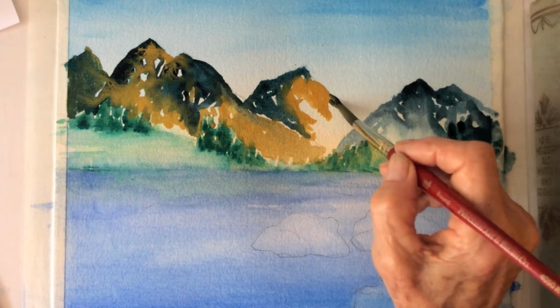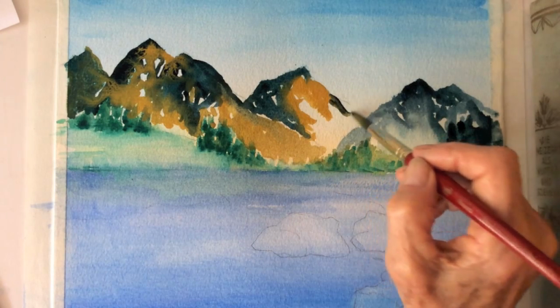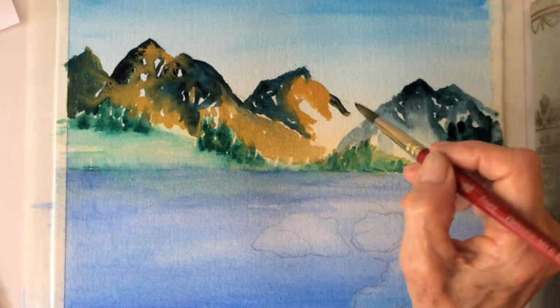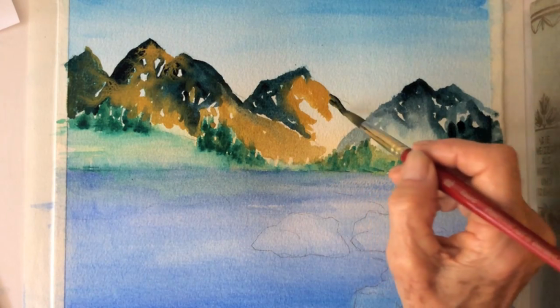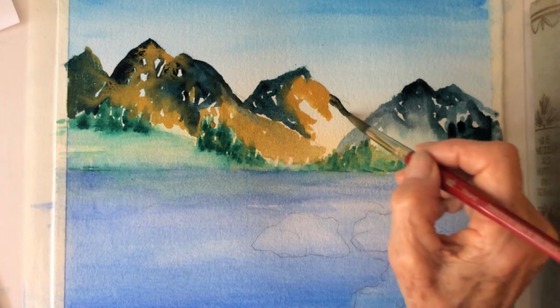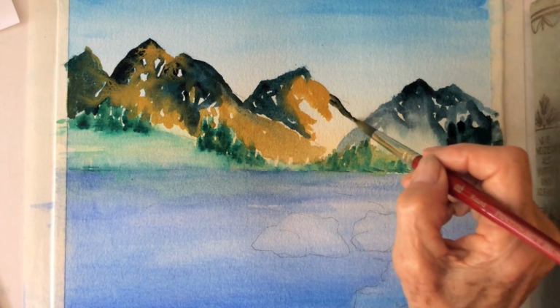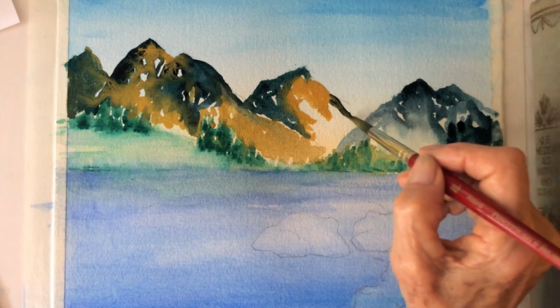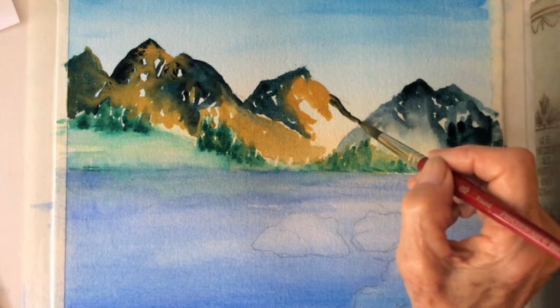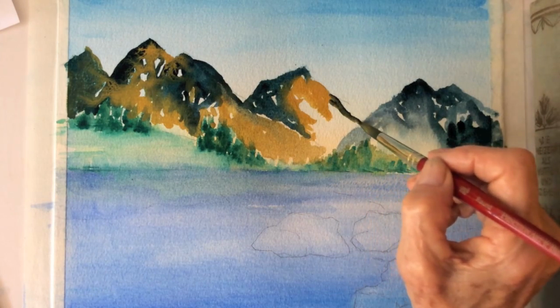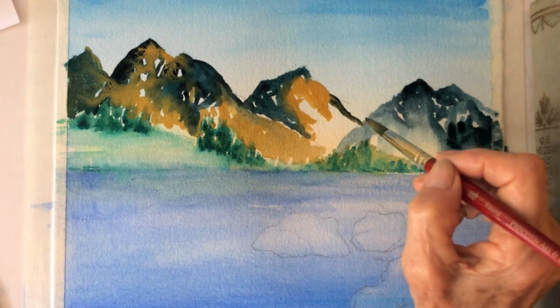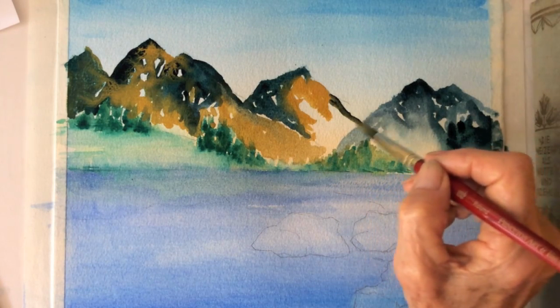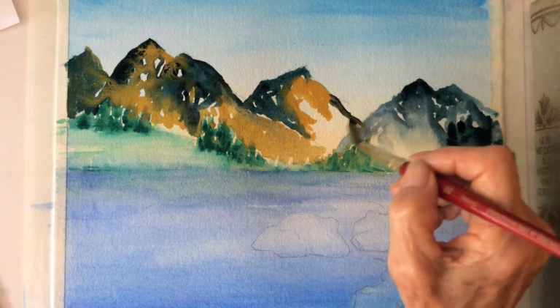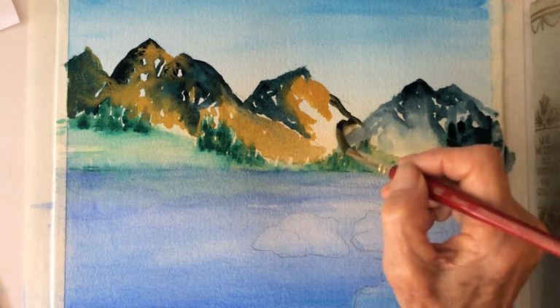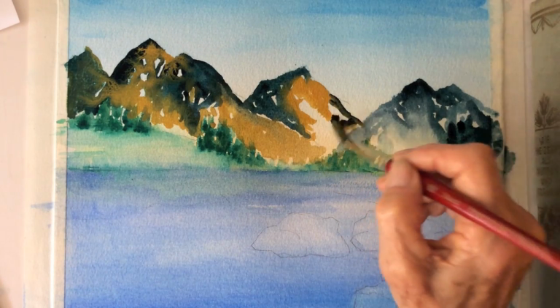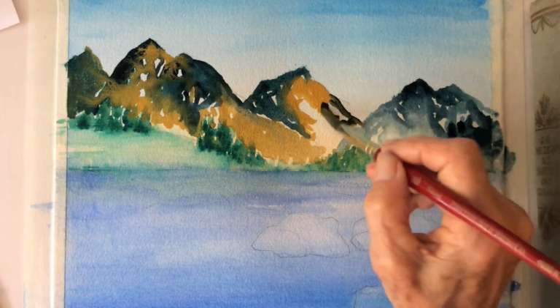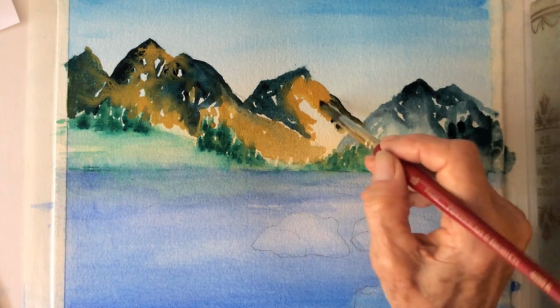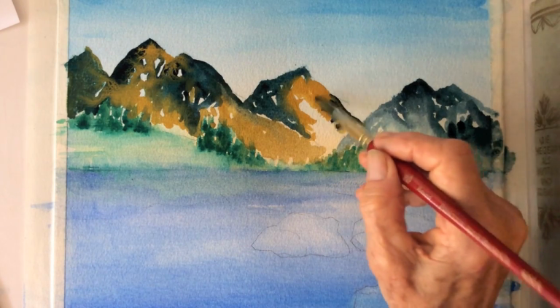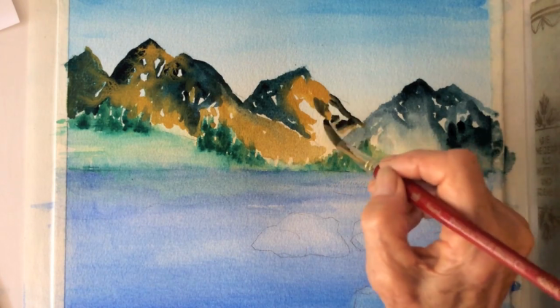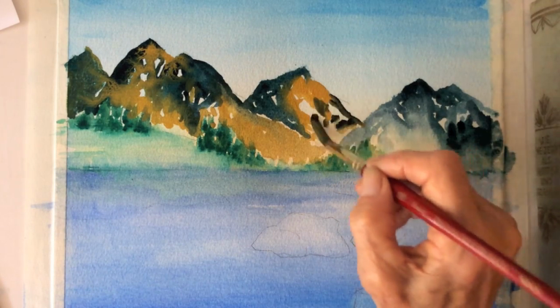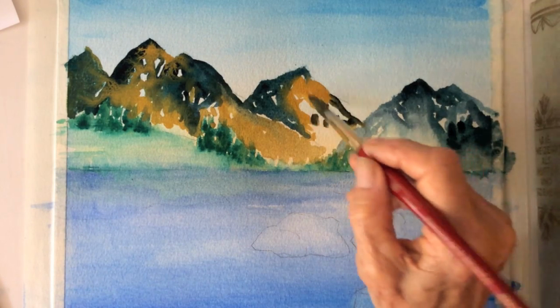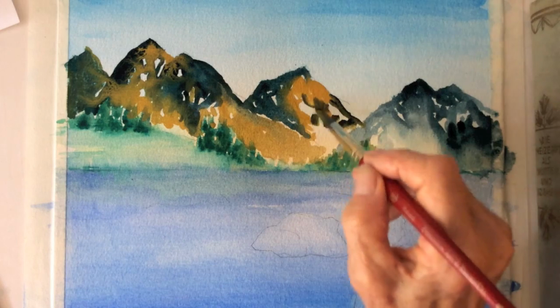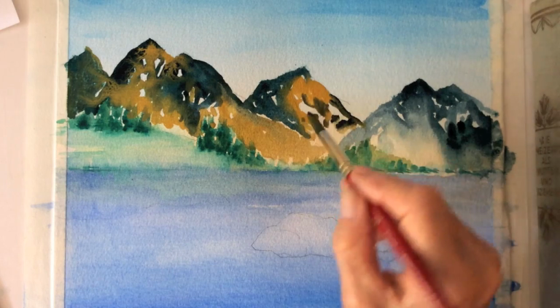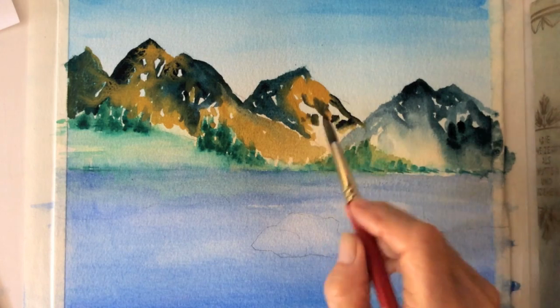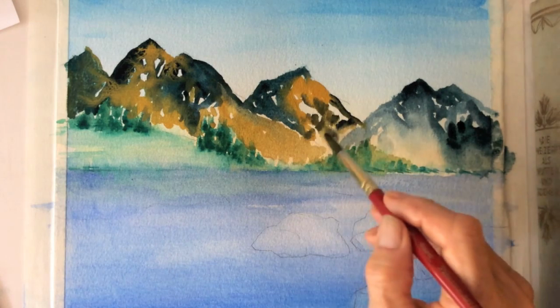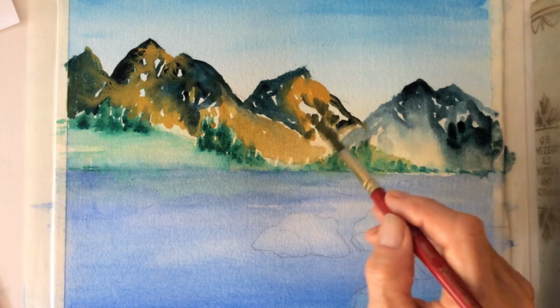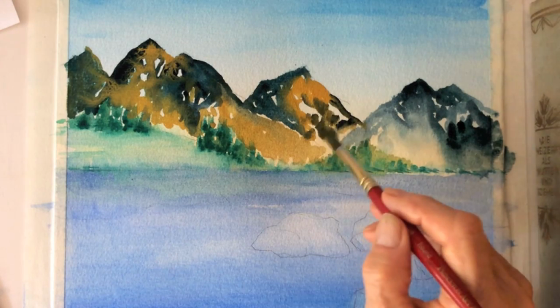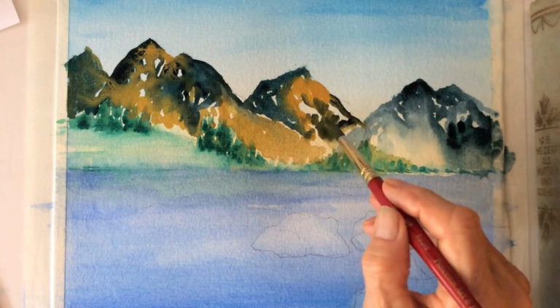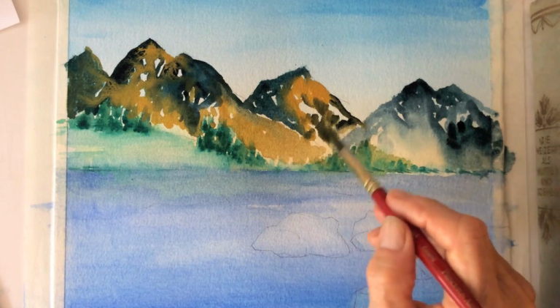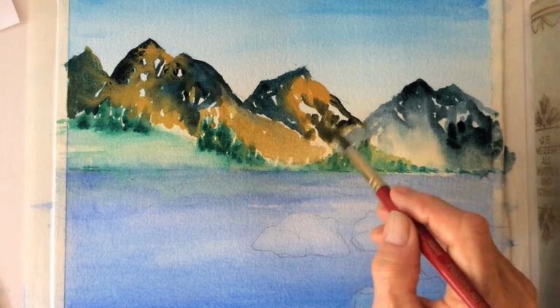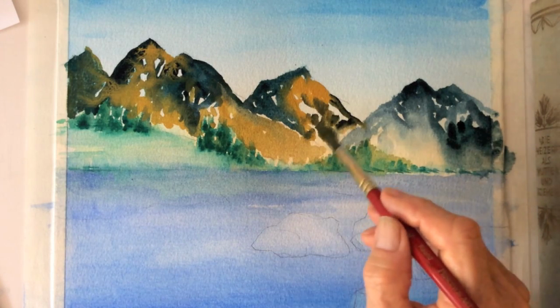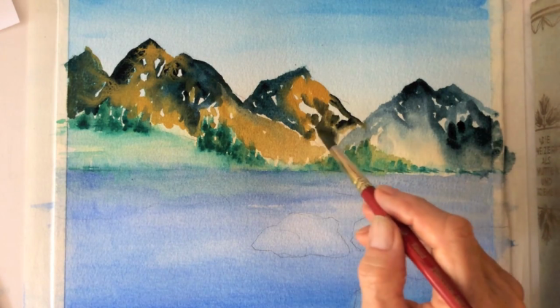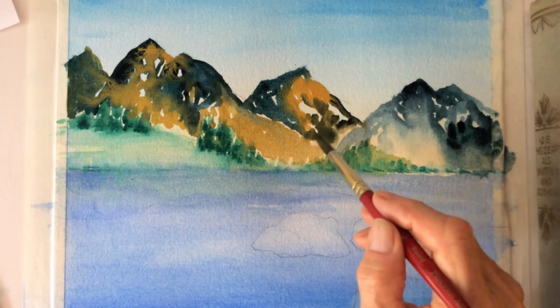For the lighter areas, use rose sienna and blend the two colors together with water.